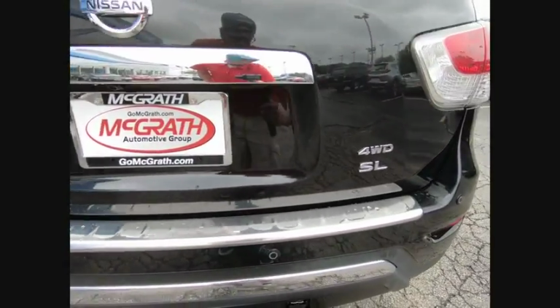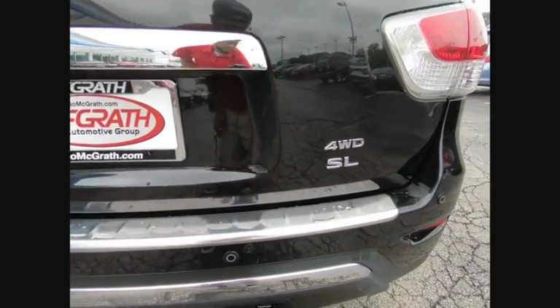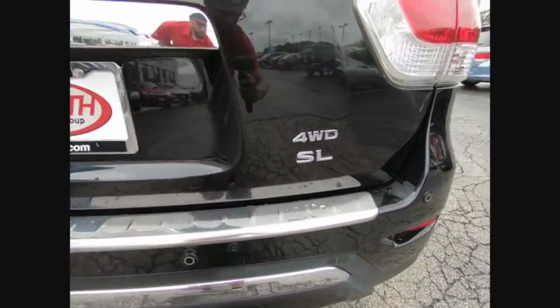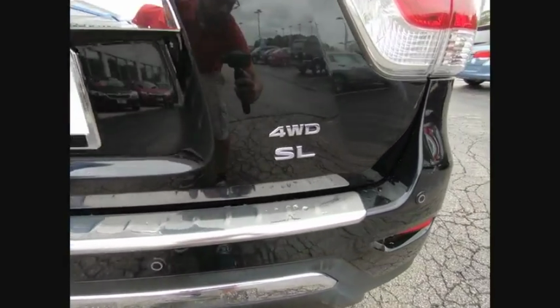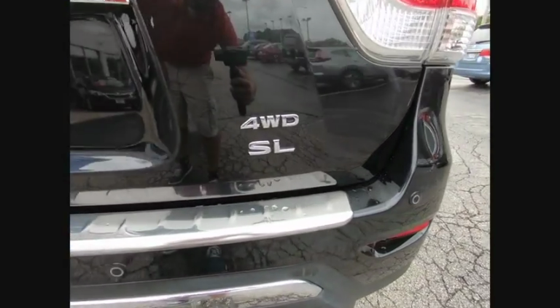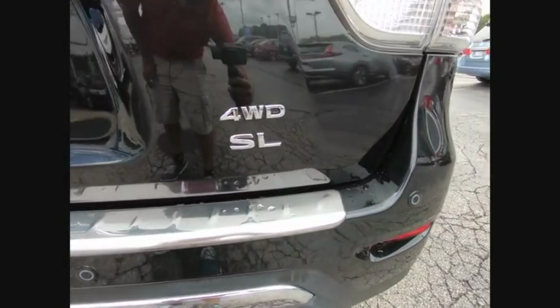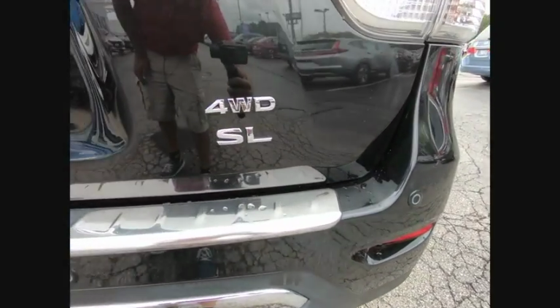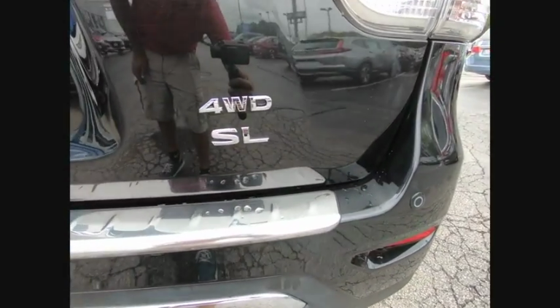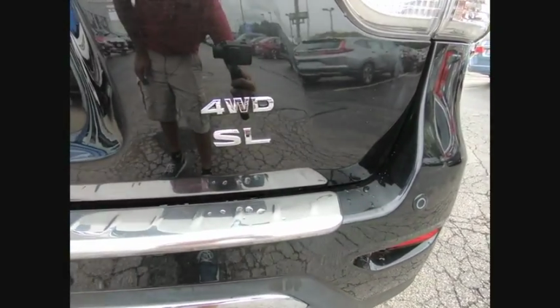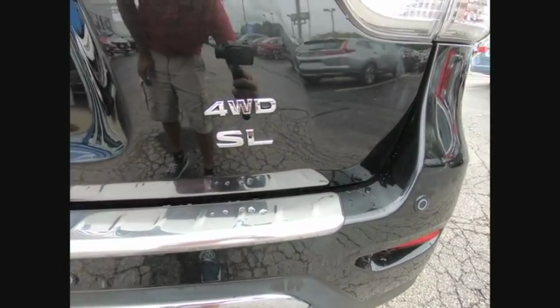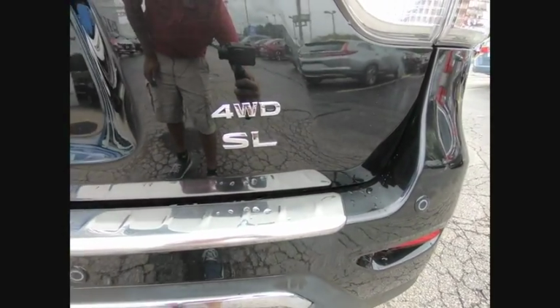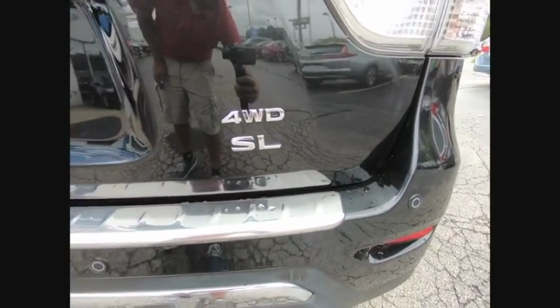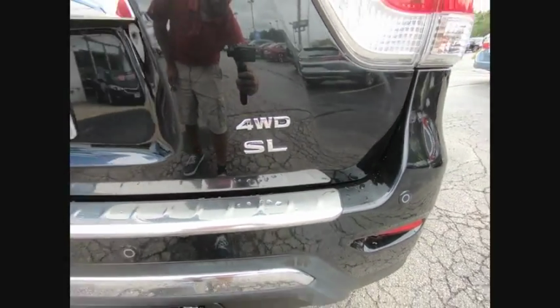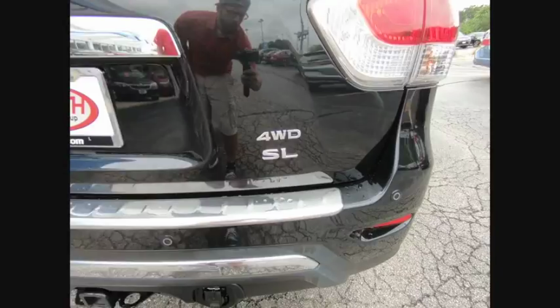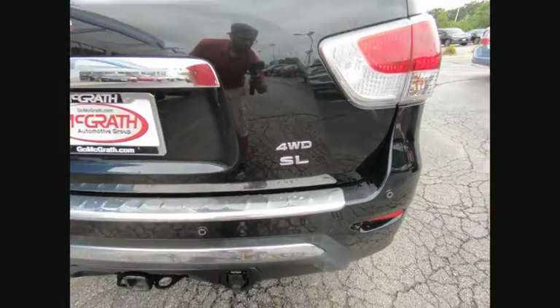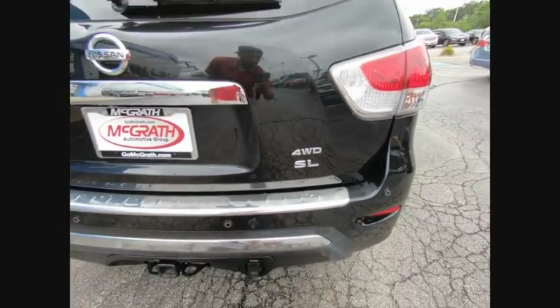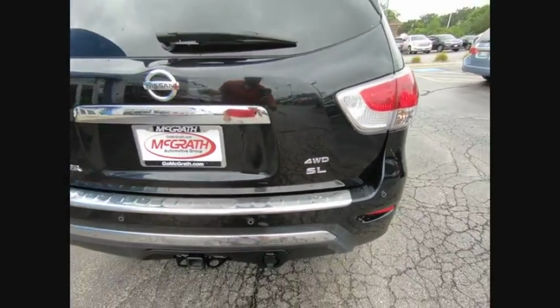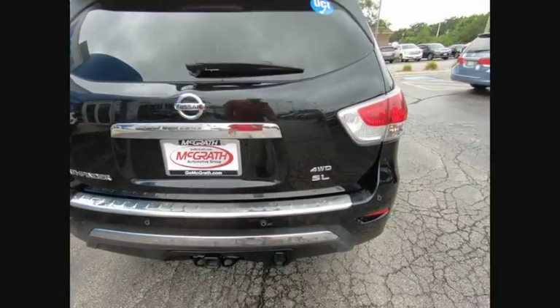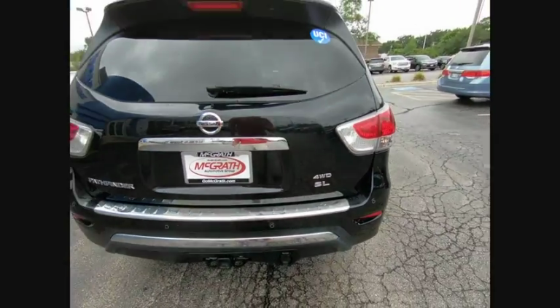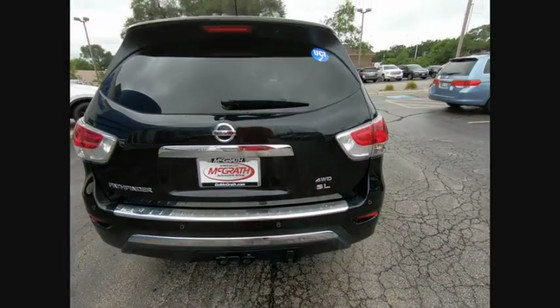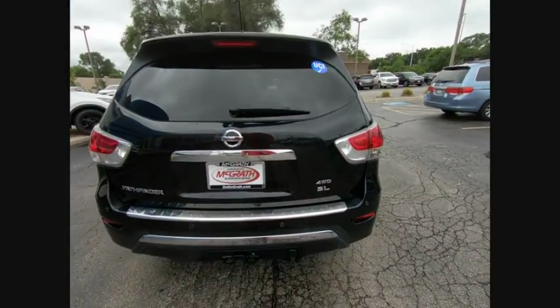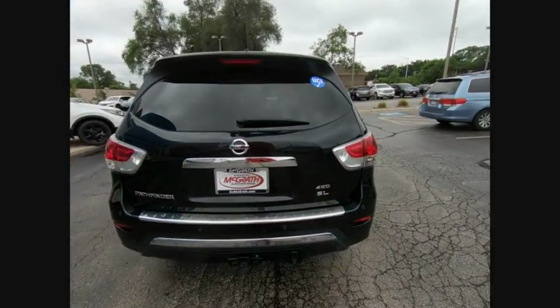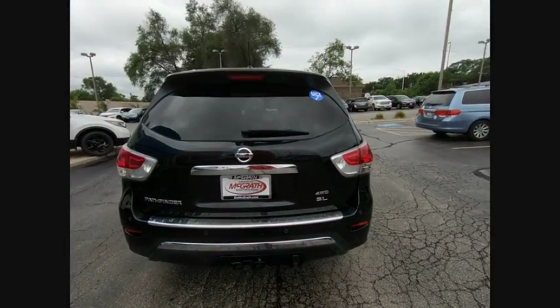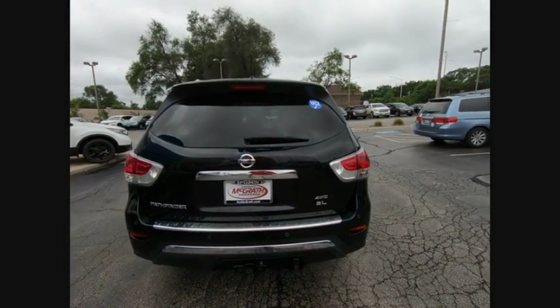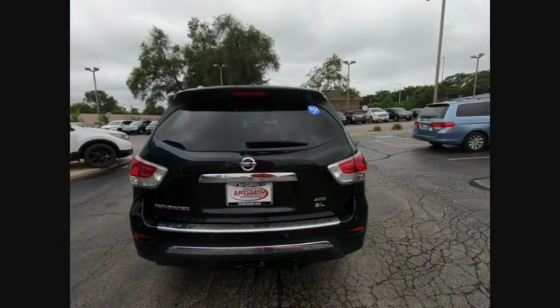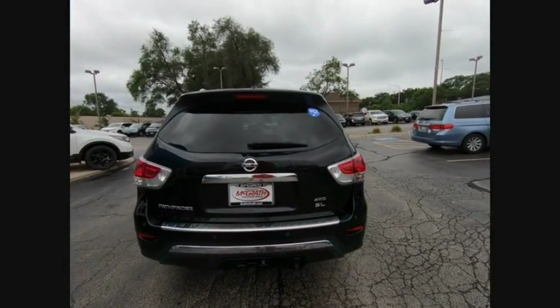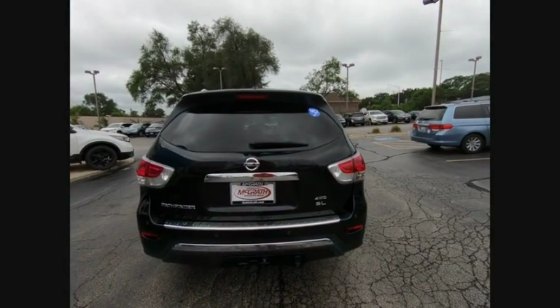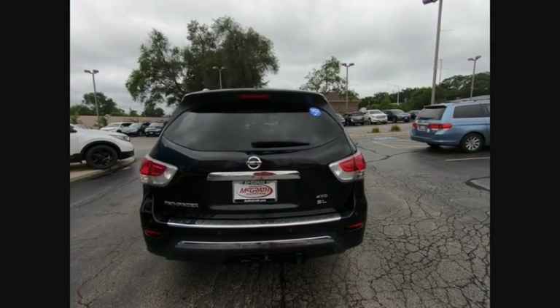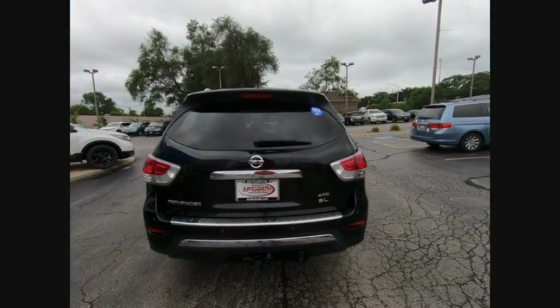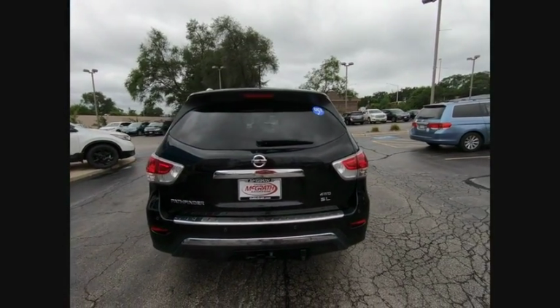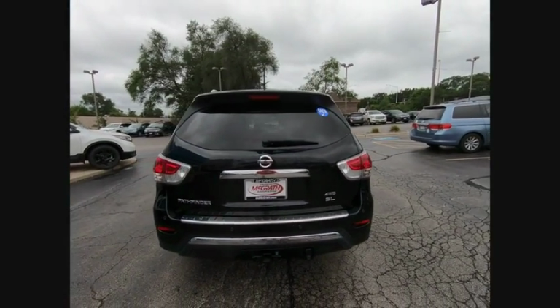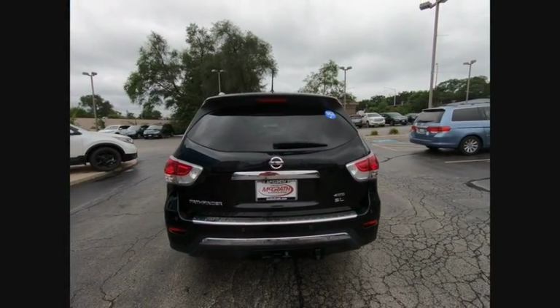Traction control. Keyless entry. Steering wheel audio controls. Anti-lock braking system.